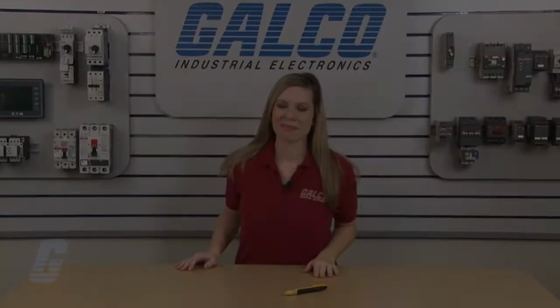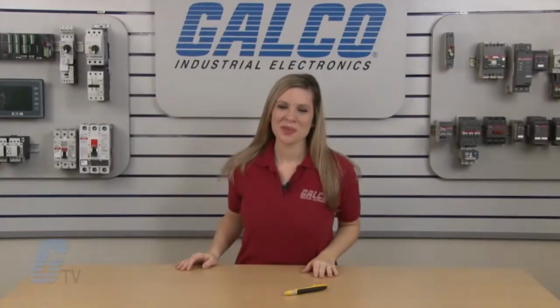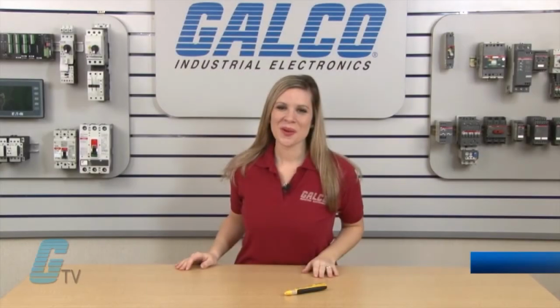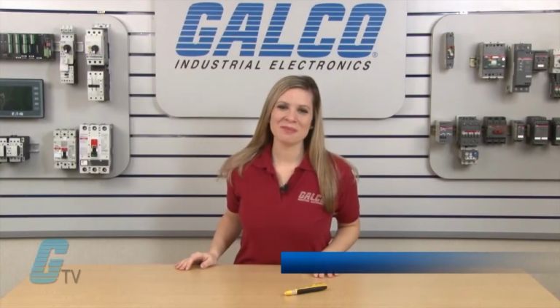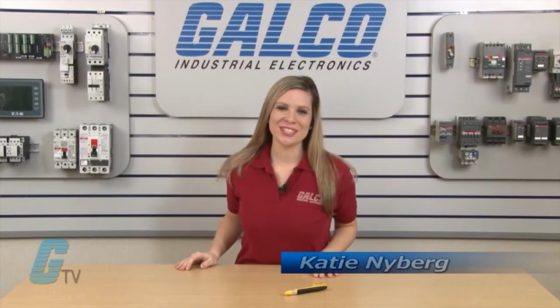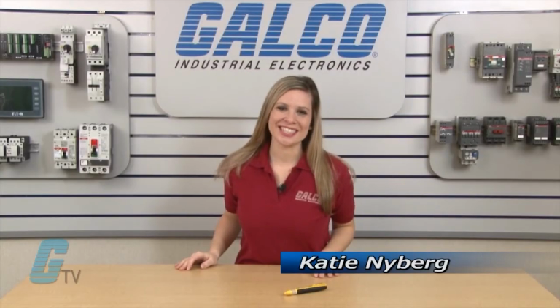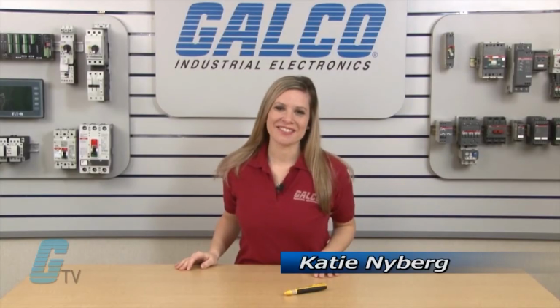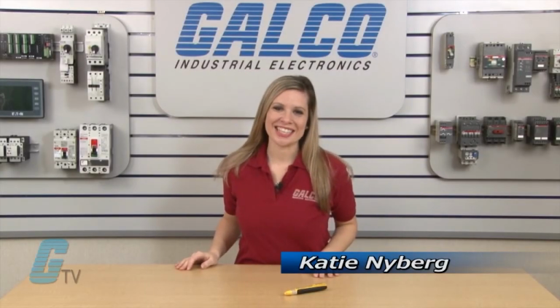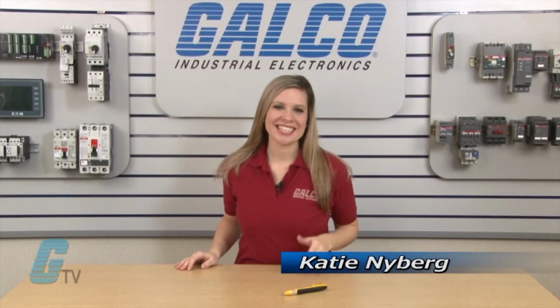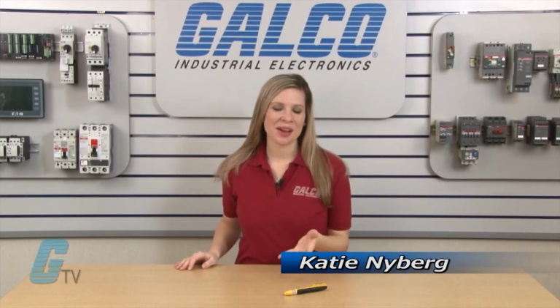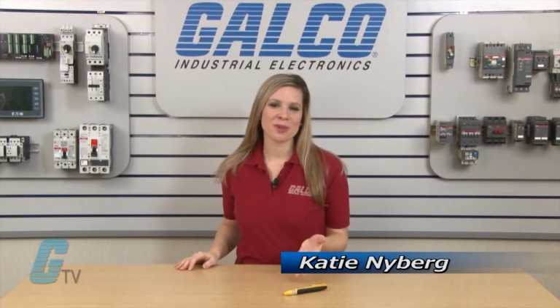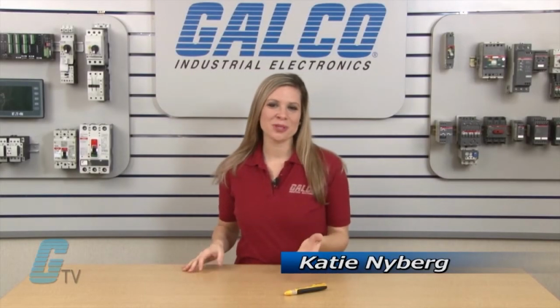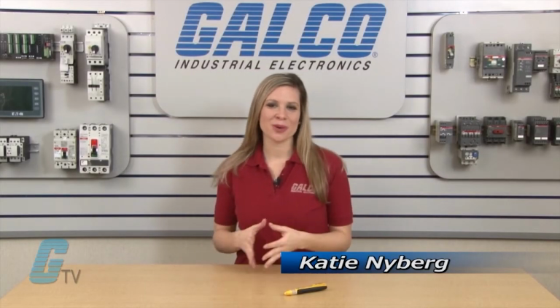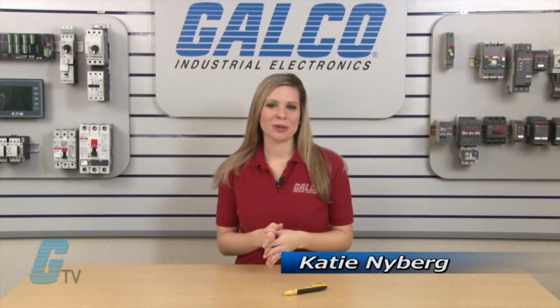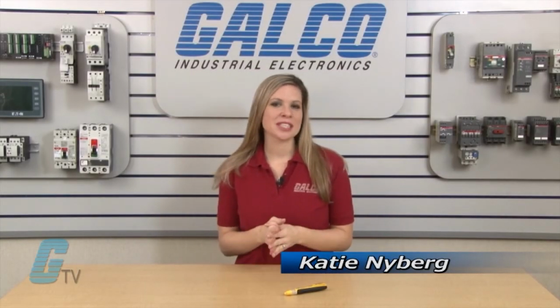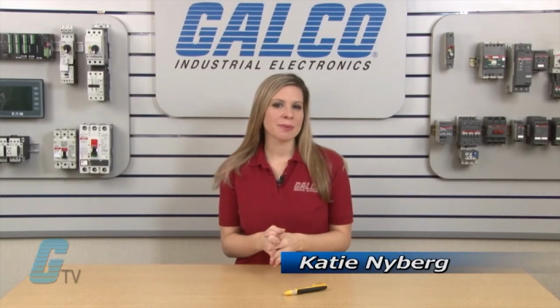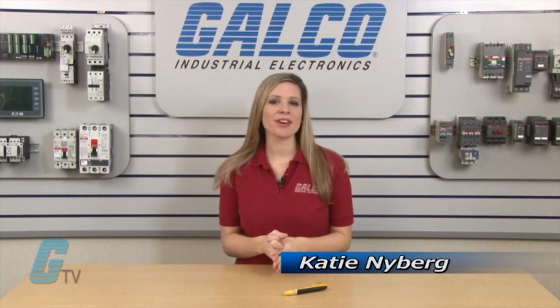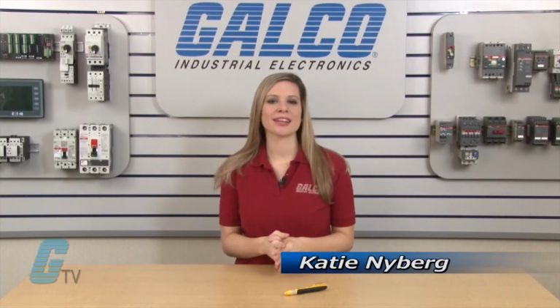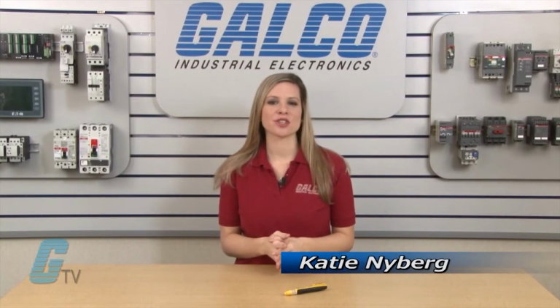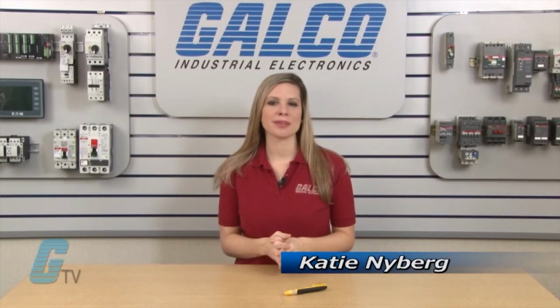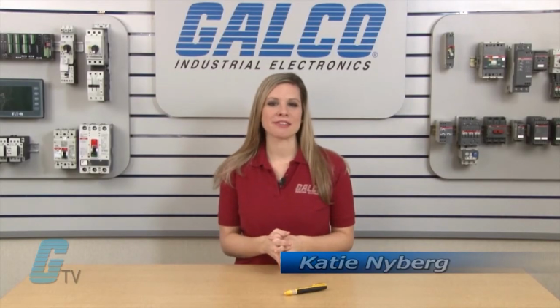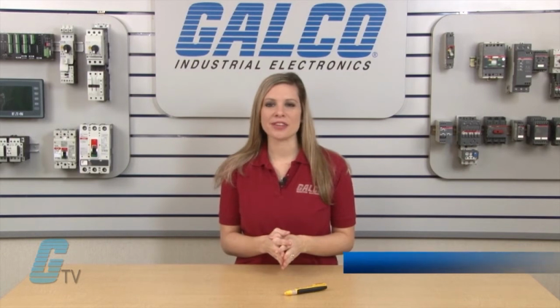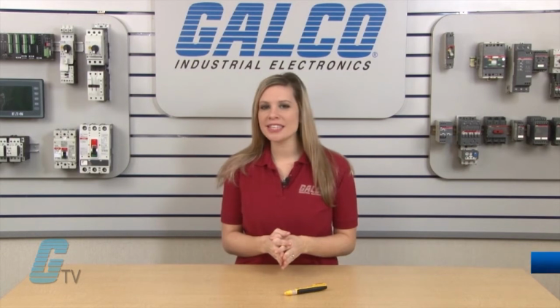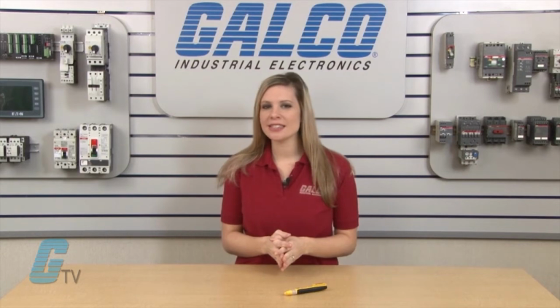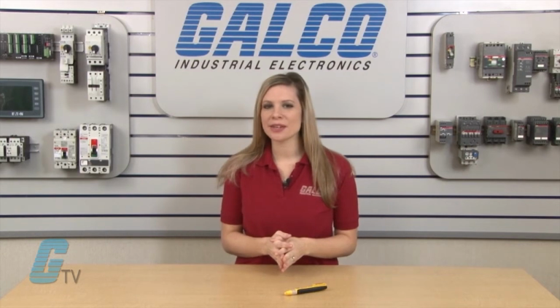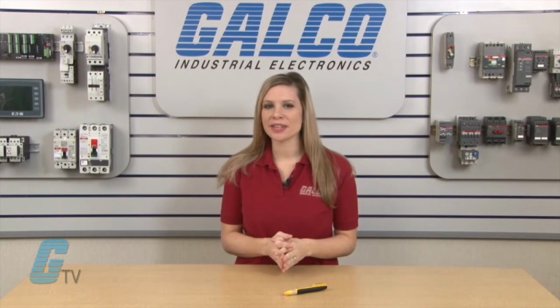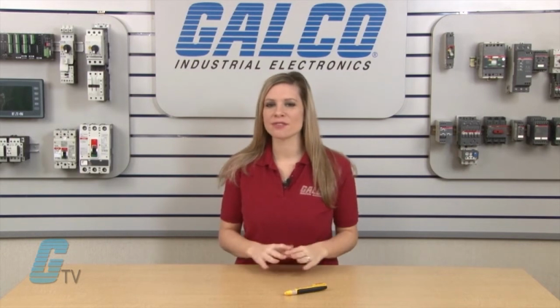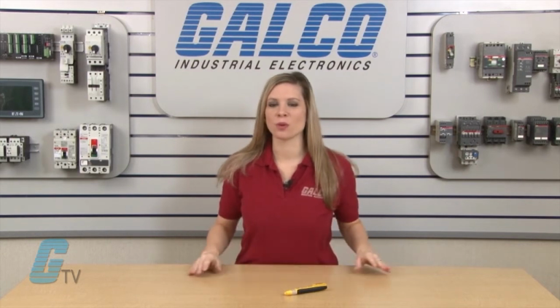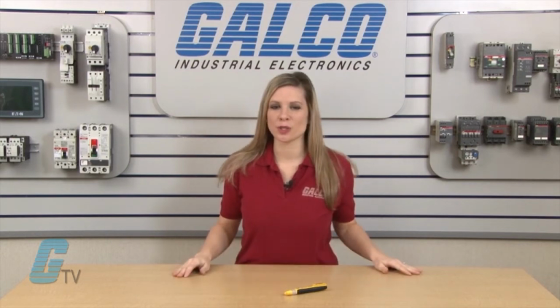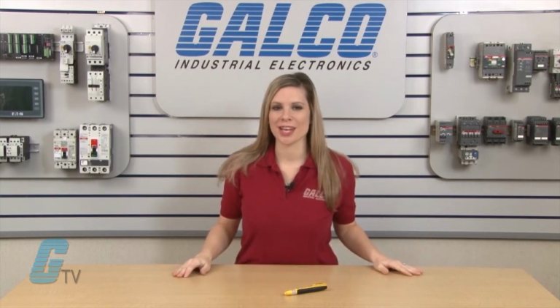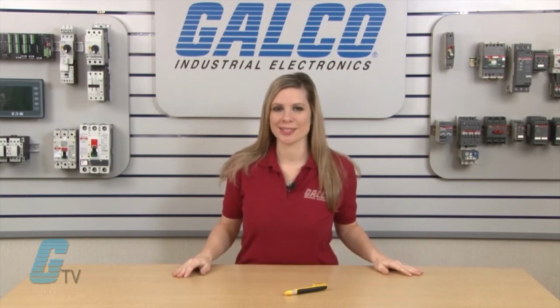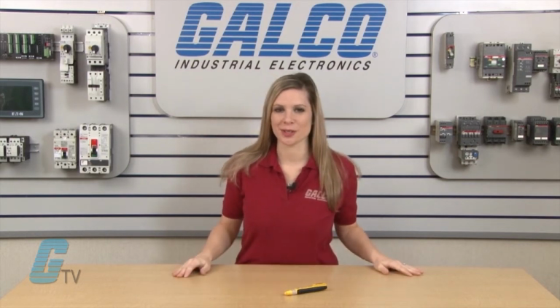Welcome to G-TV. Today I will be showing you the Sperry Instruments VD Series Voltage Tester.